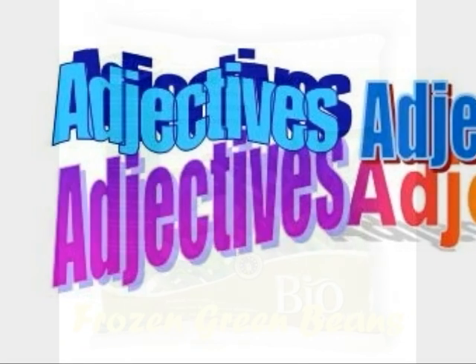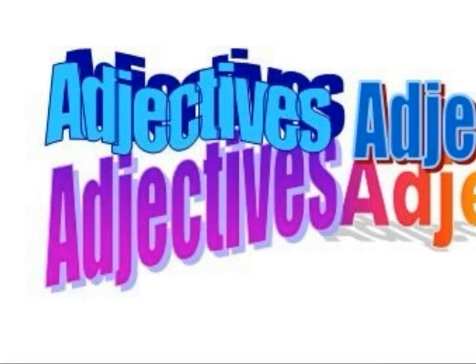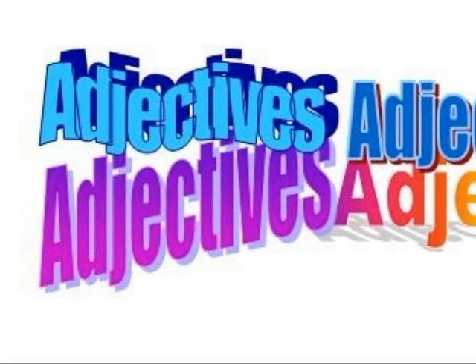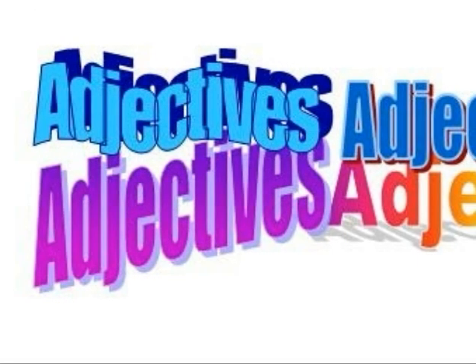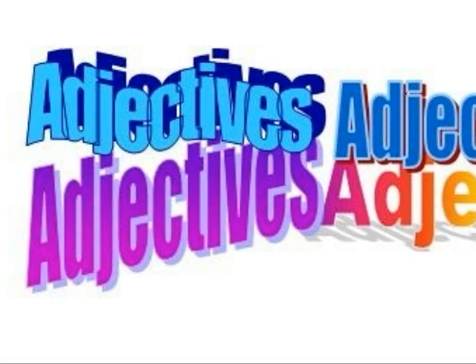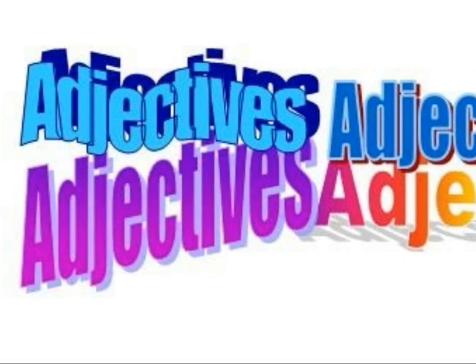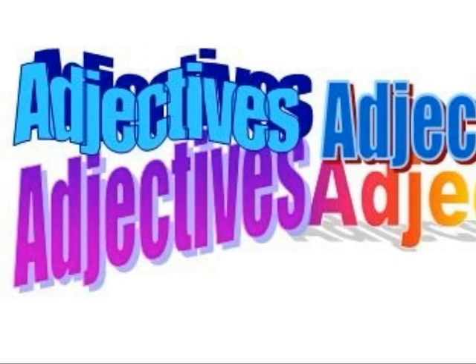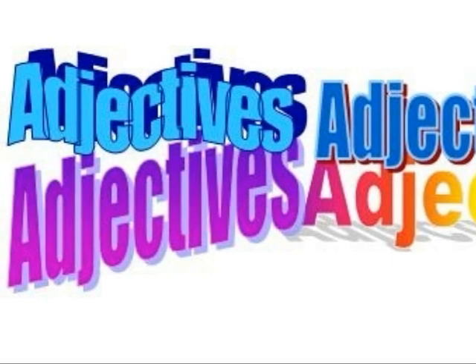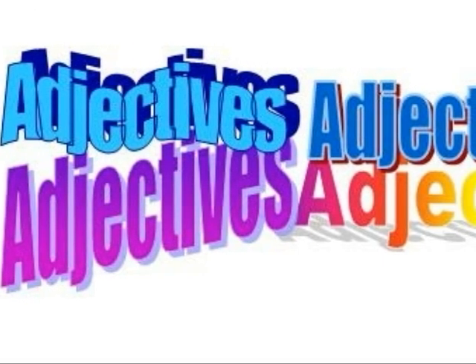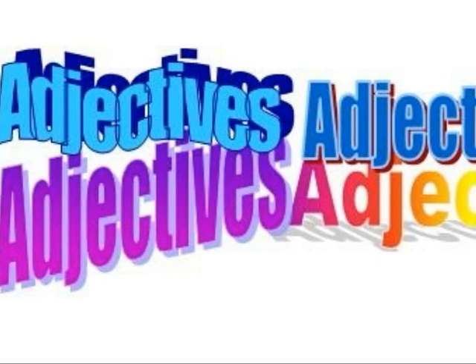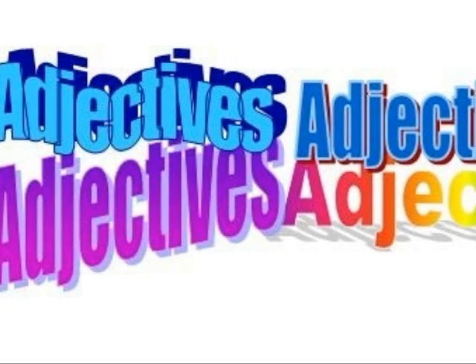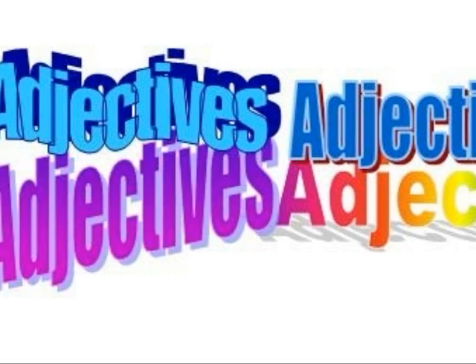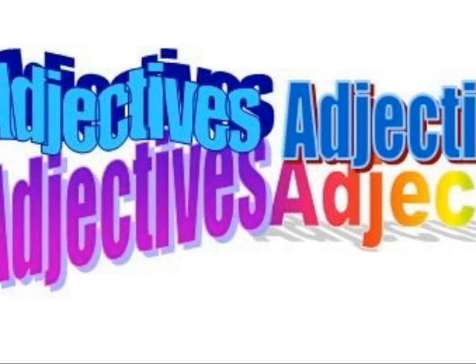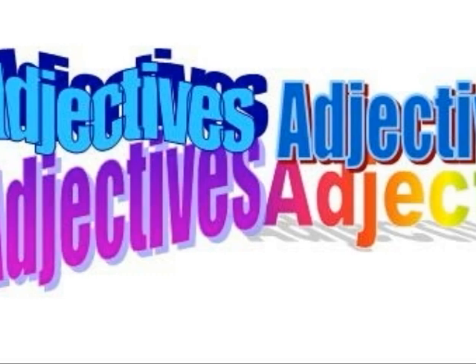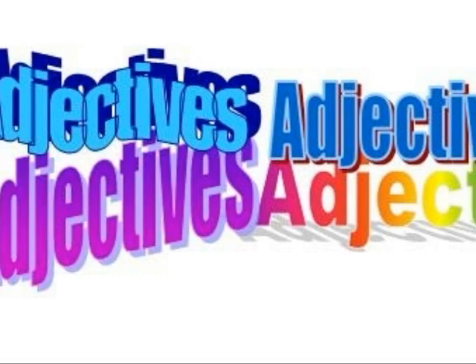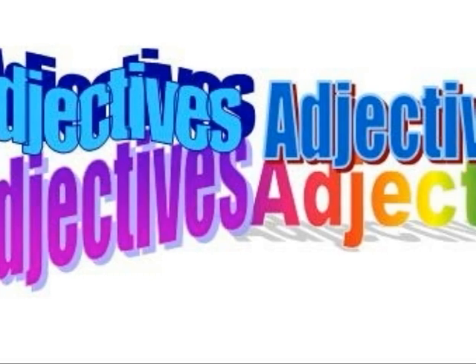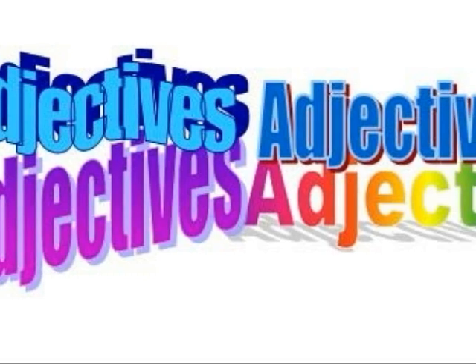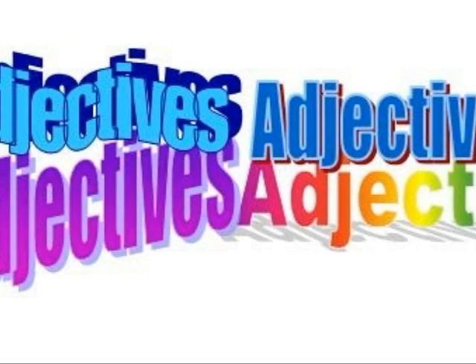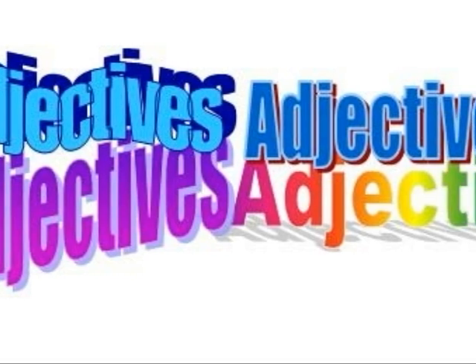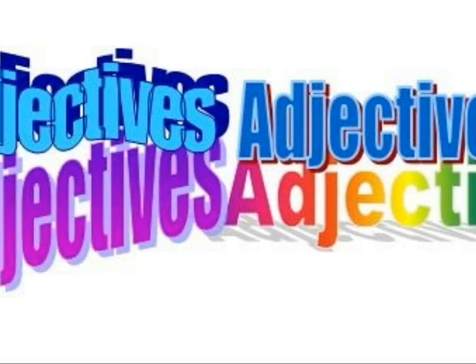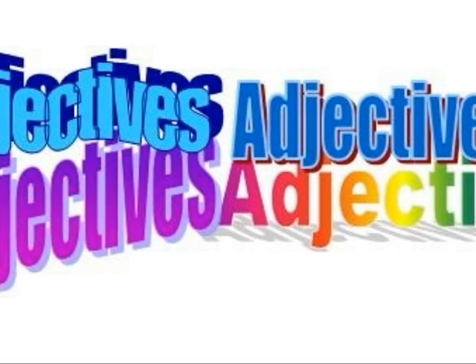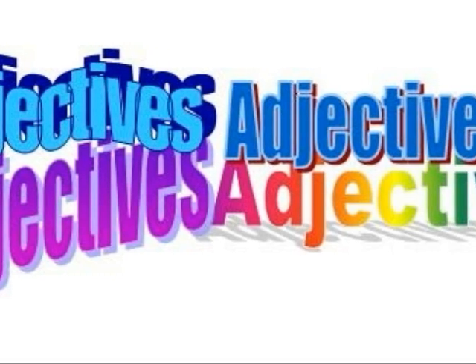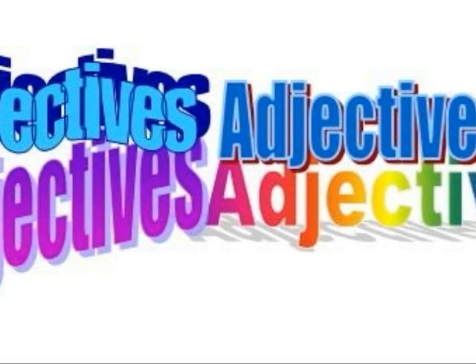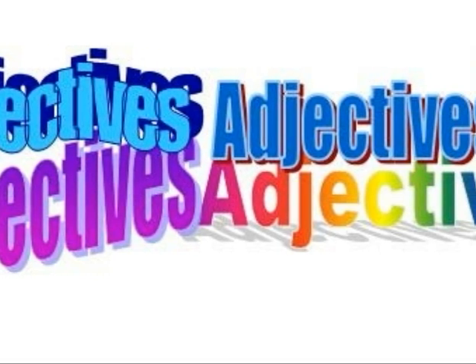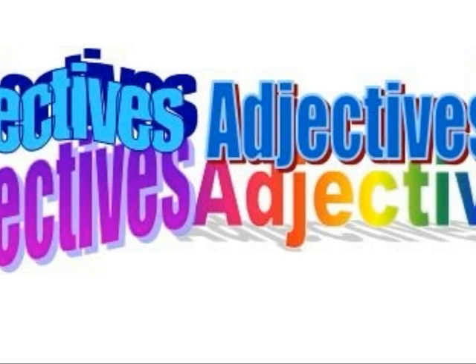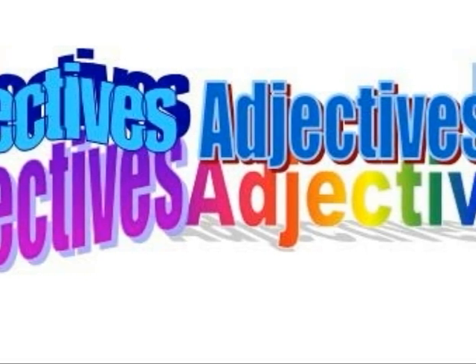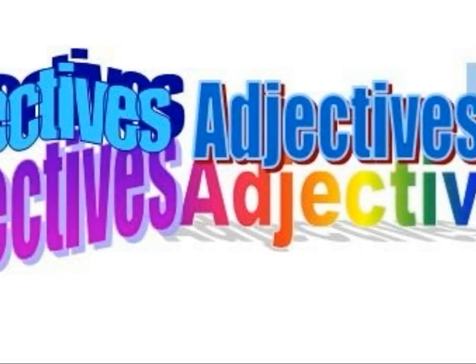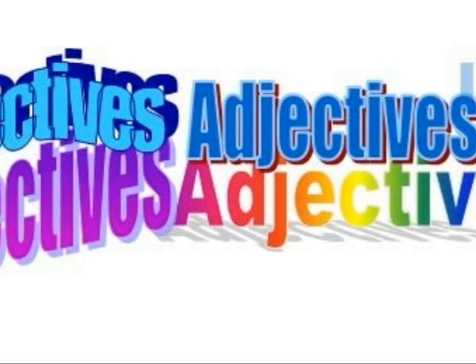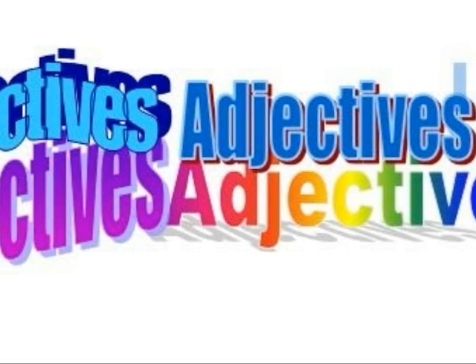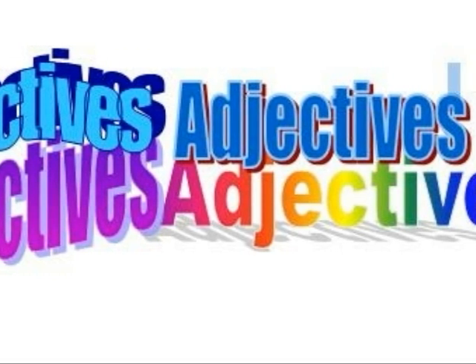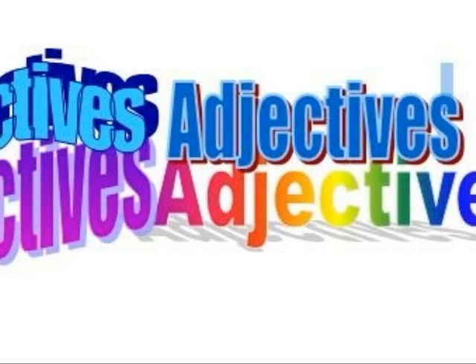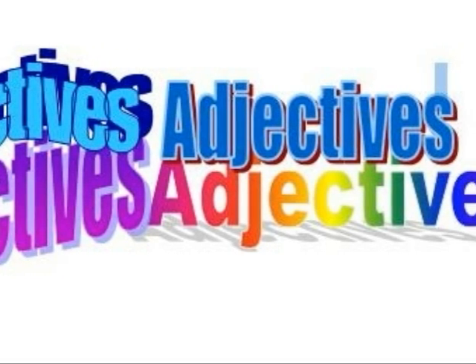So now that you know that describing words are adjectives, you can use adjectives to describe everyday items from now on.